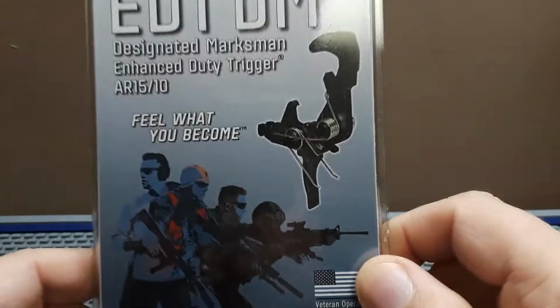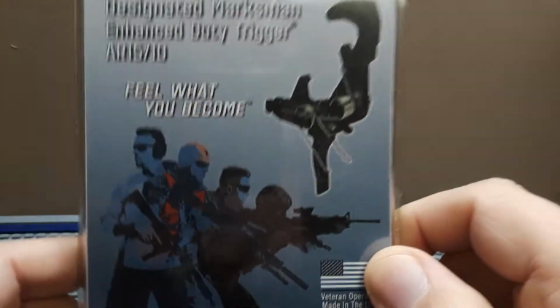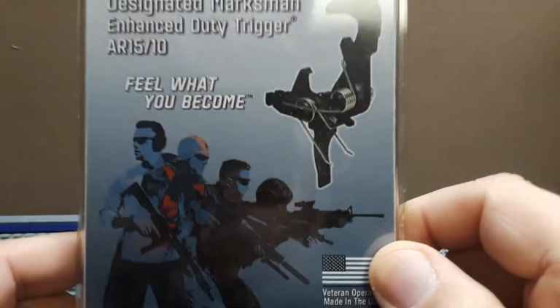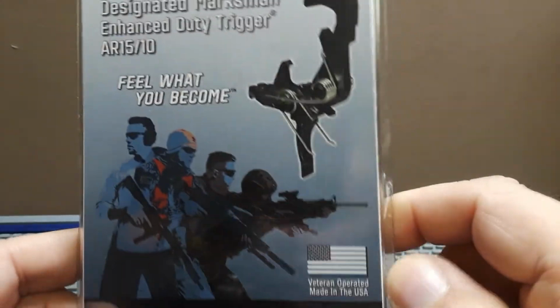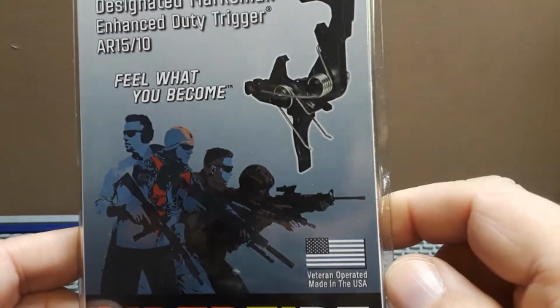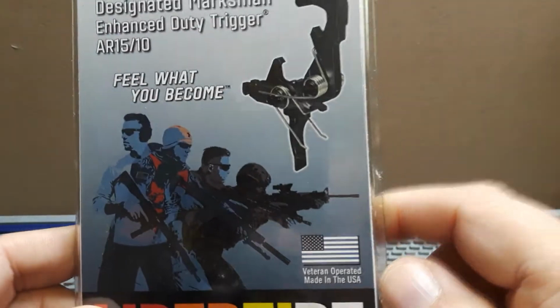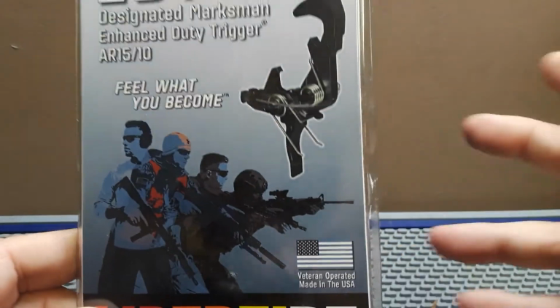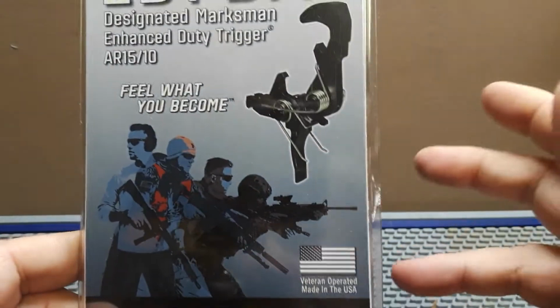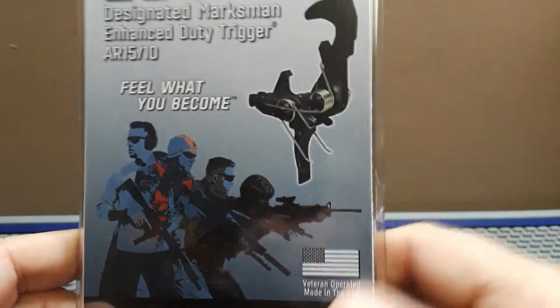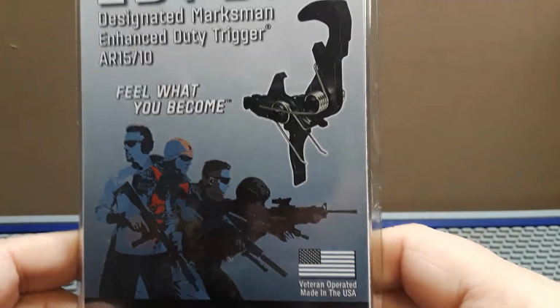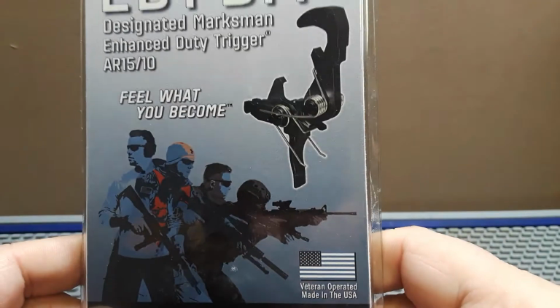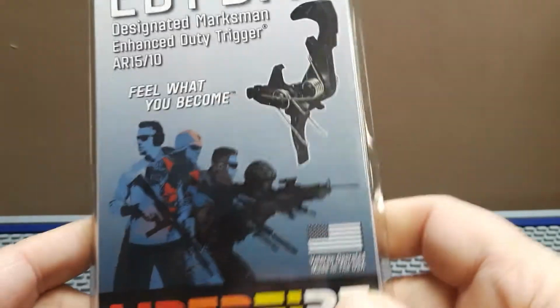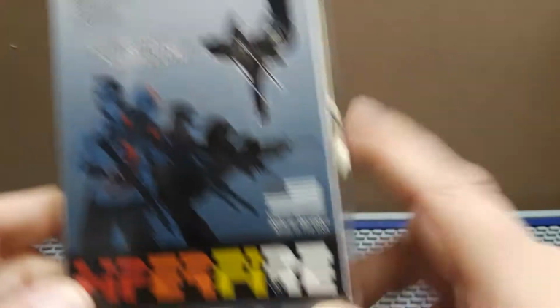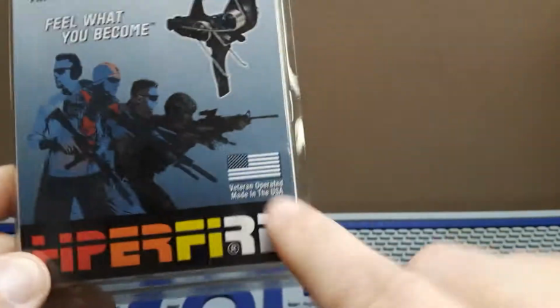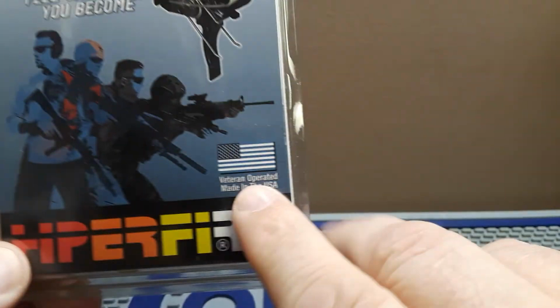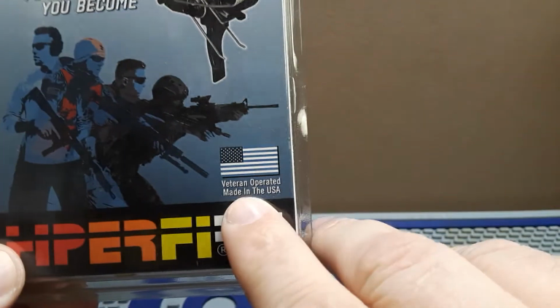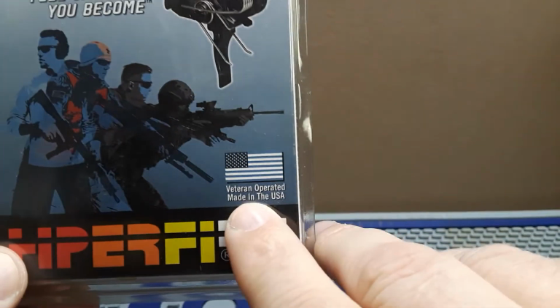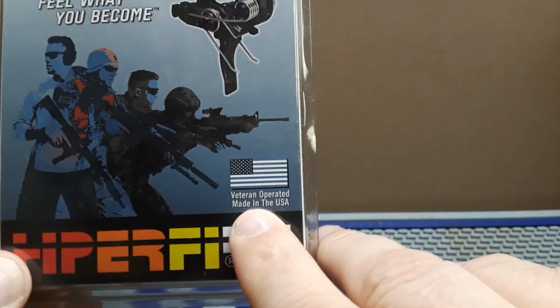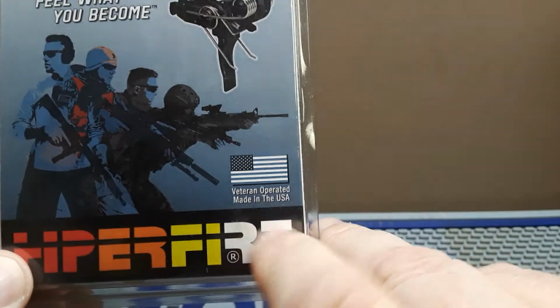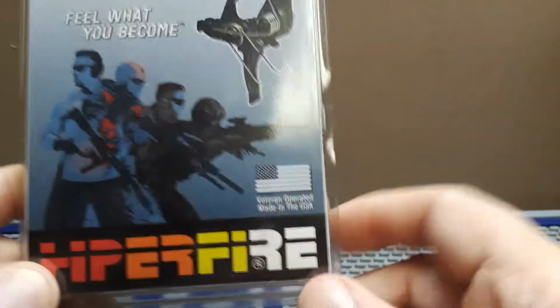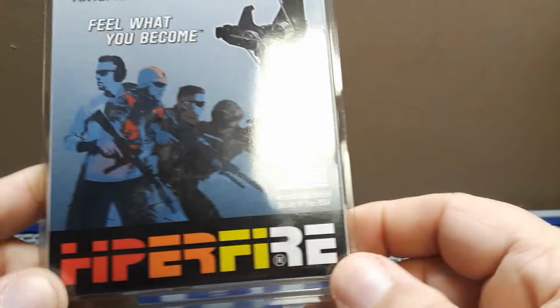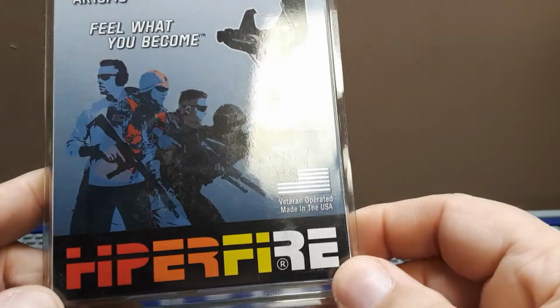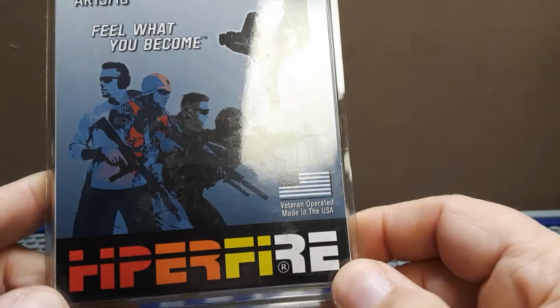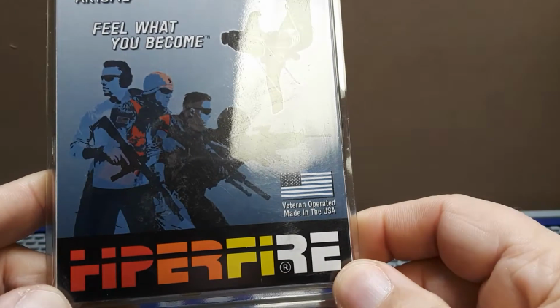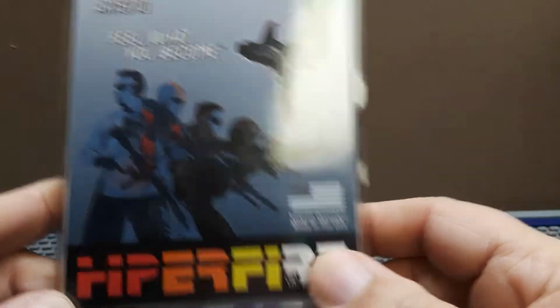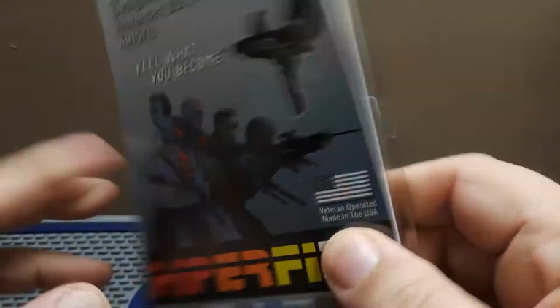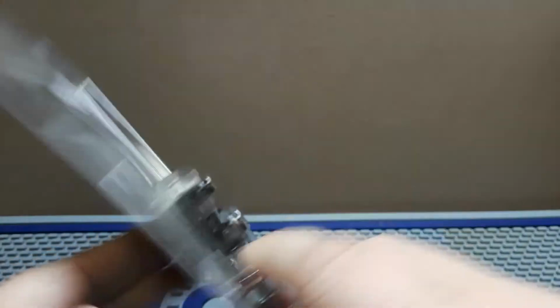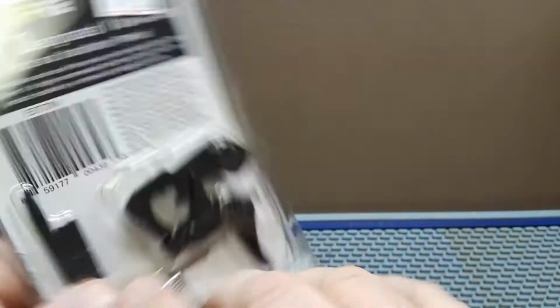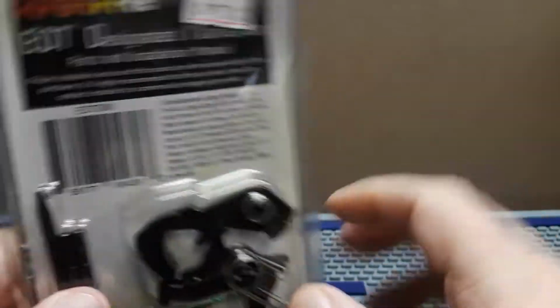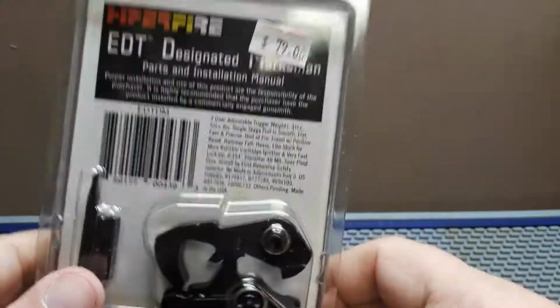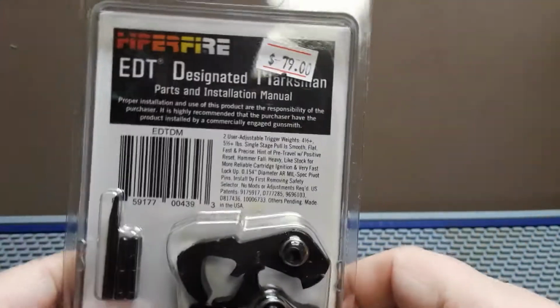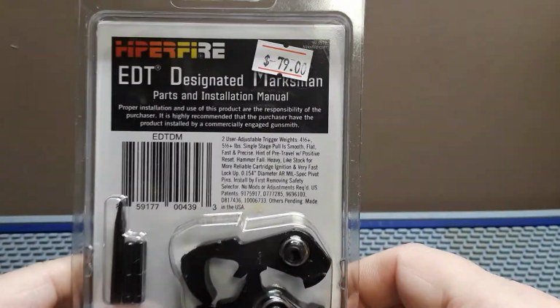Feel what you become — I don't know what that means, but okay. It is made in the USA, the Hyperfire product here.